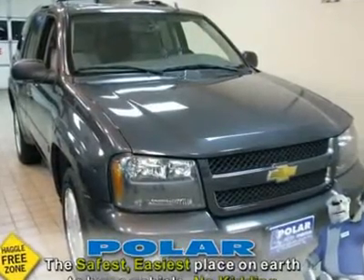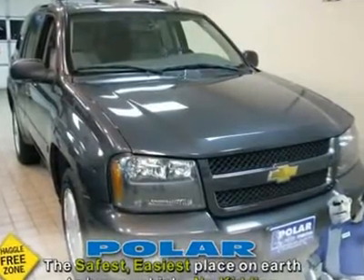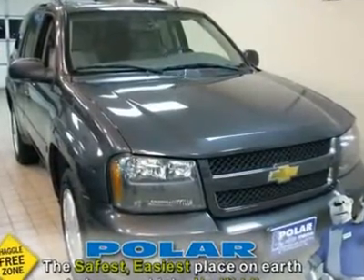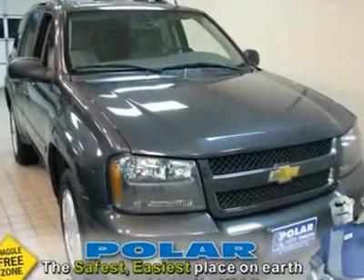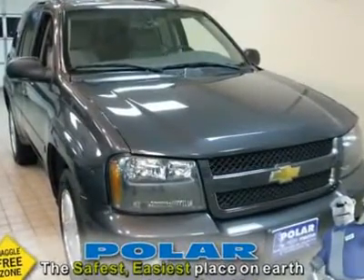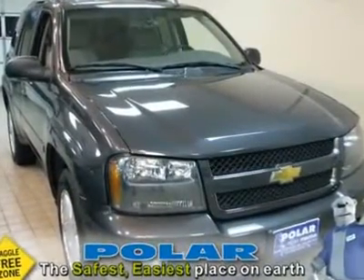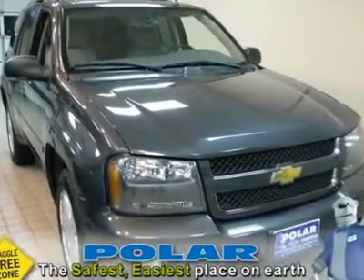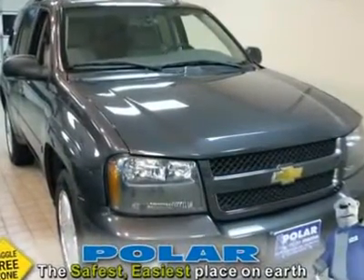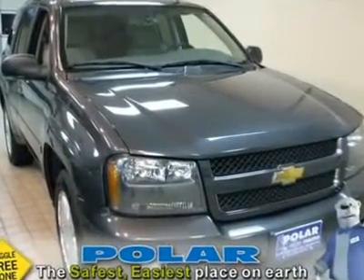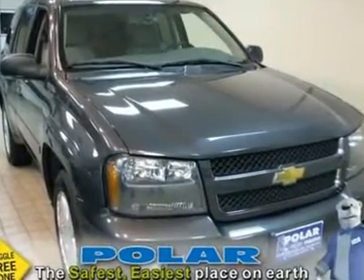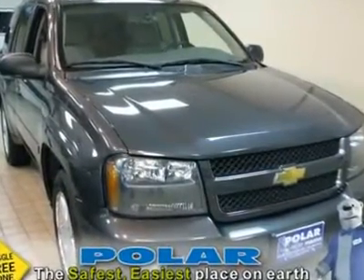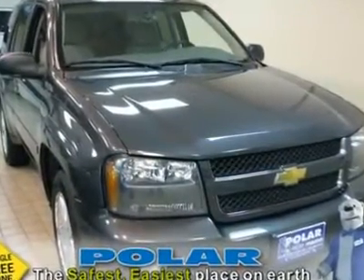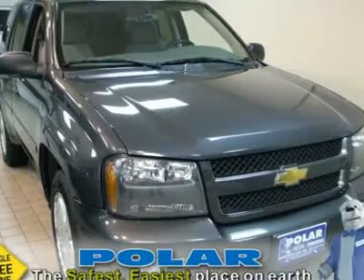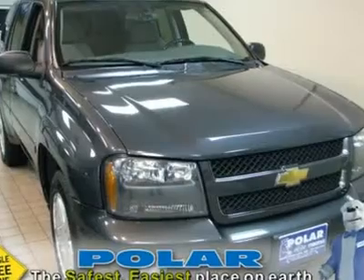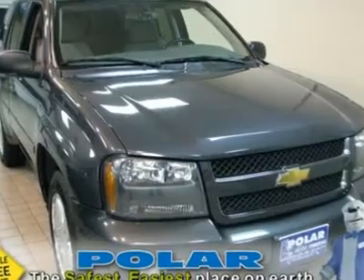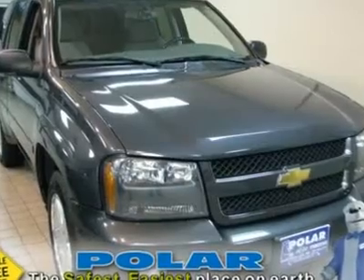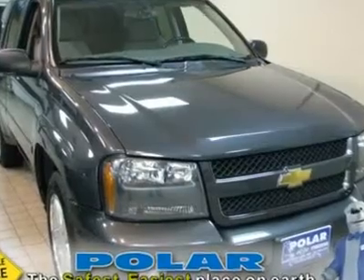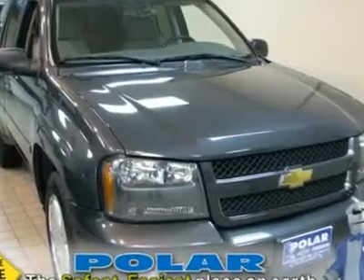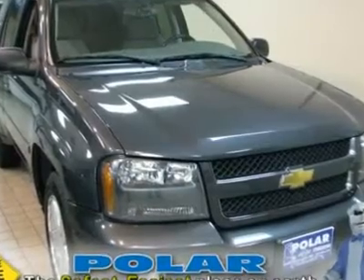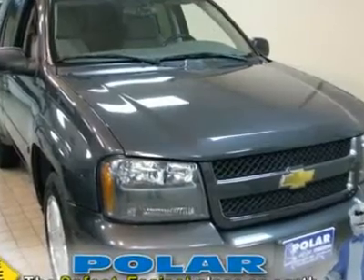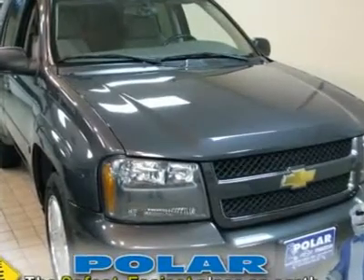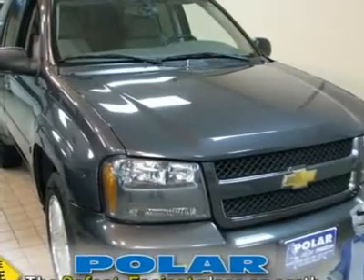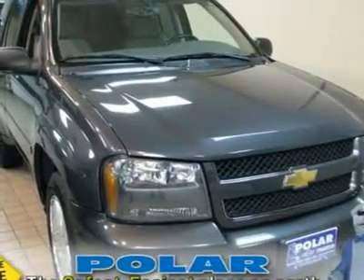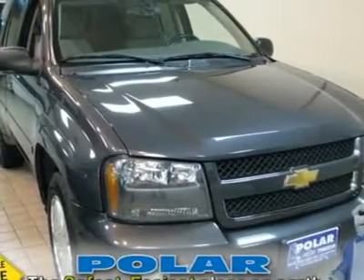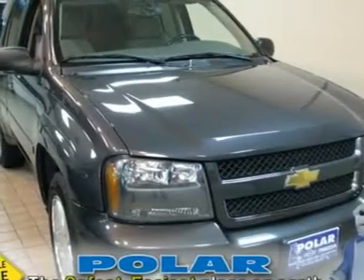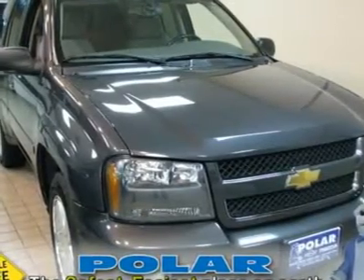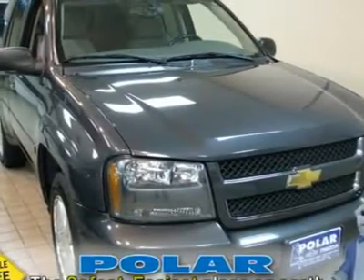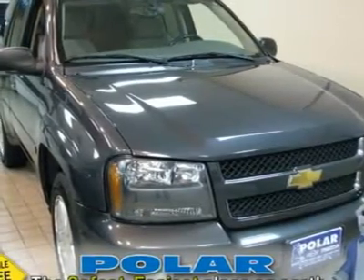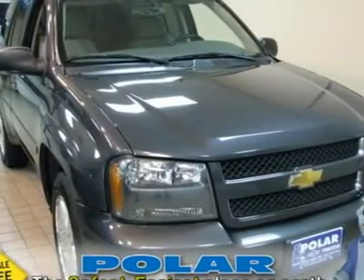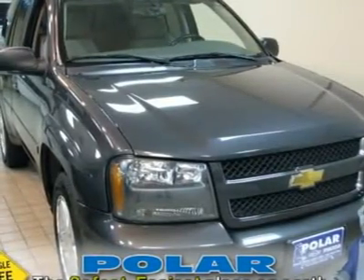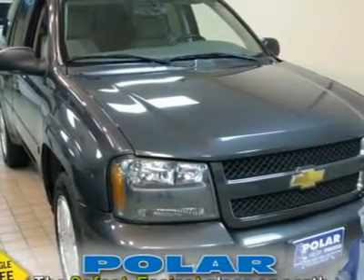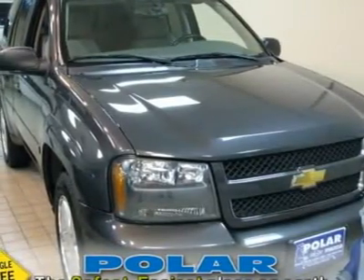We value you as a customer and would love the chance to get you in this outstanding looking 2007 Chevrolet Trailblazer.